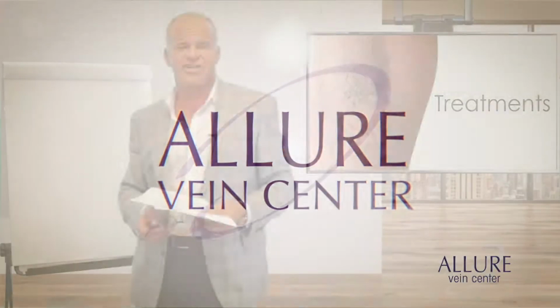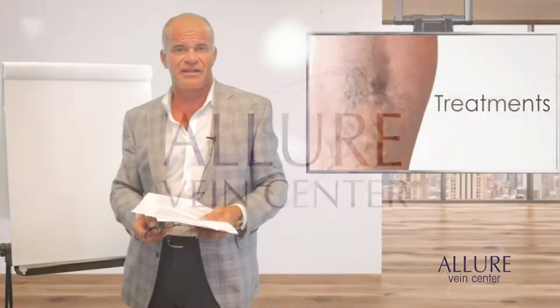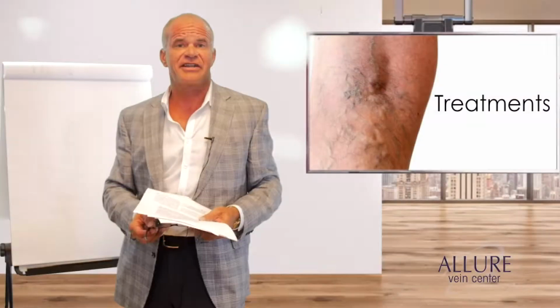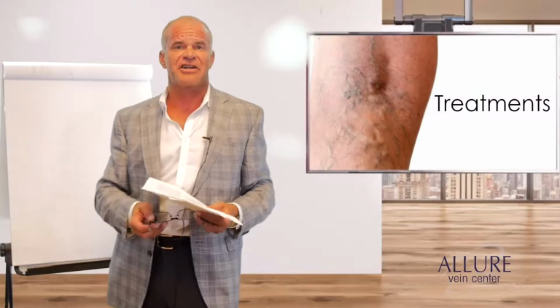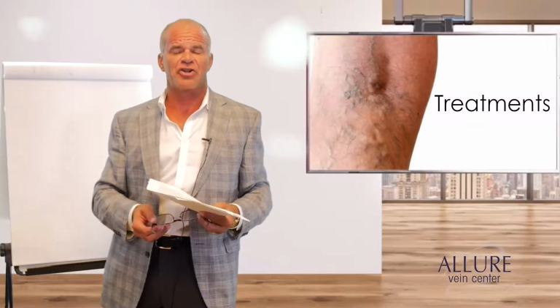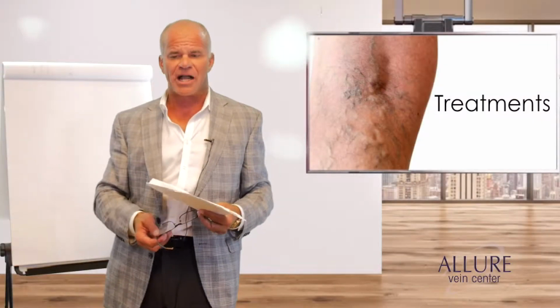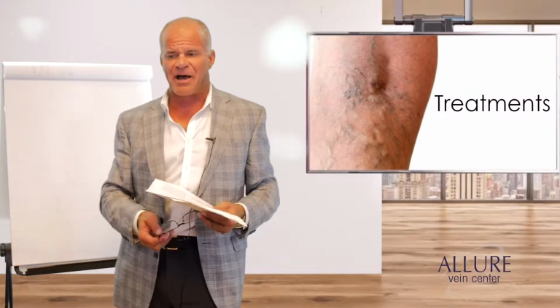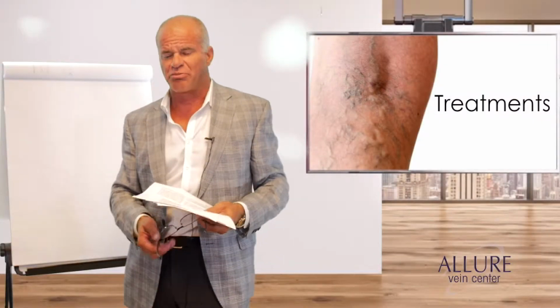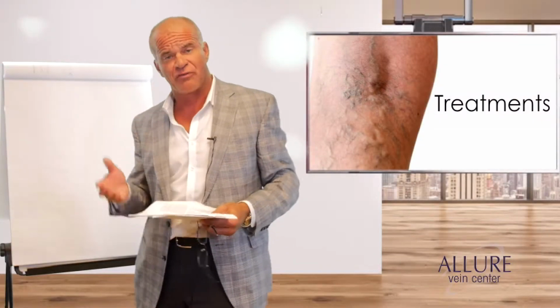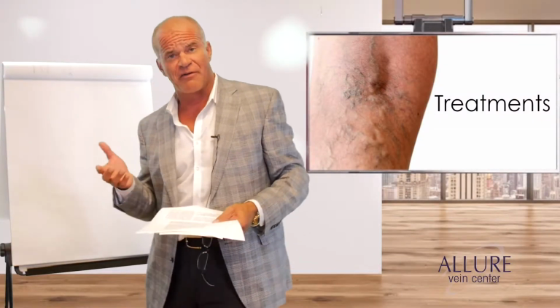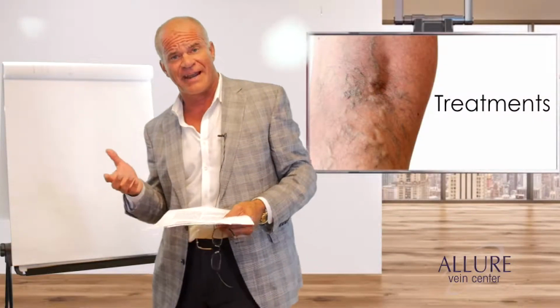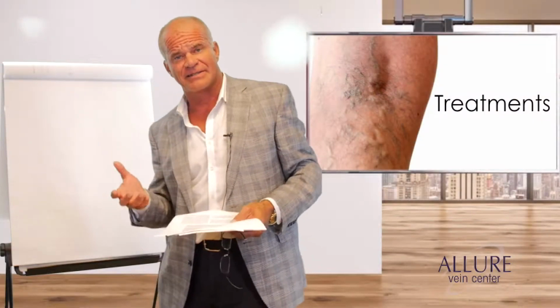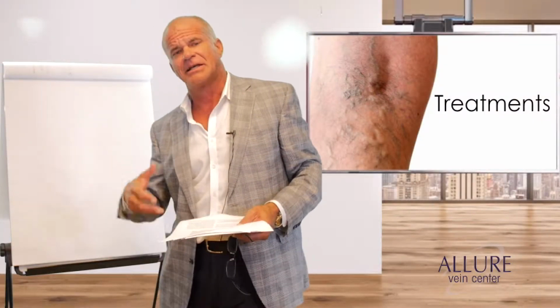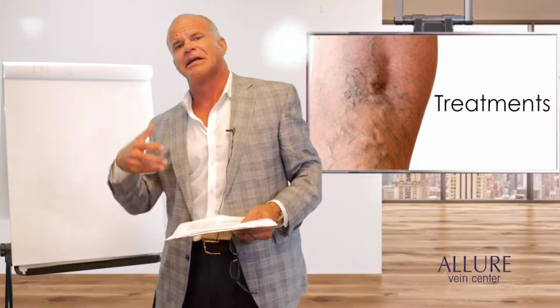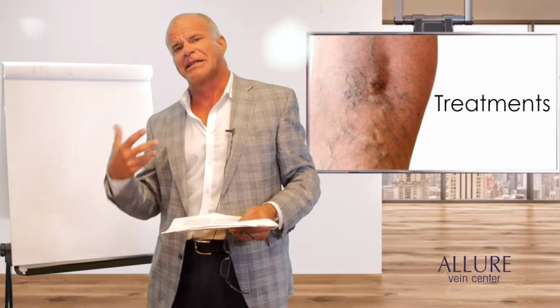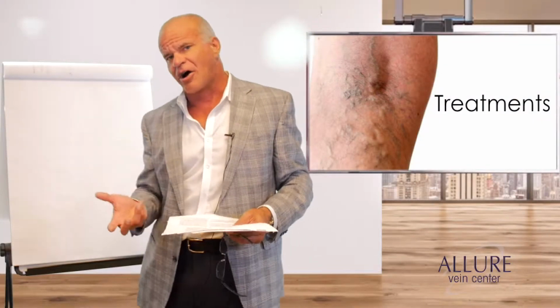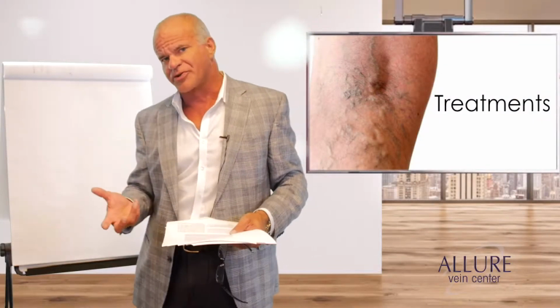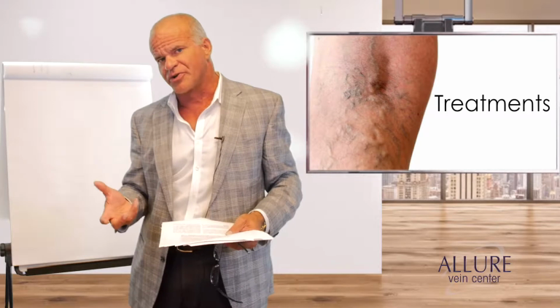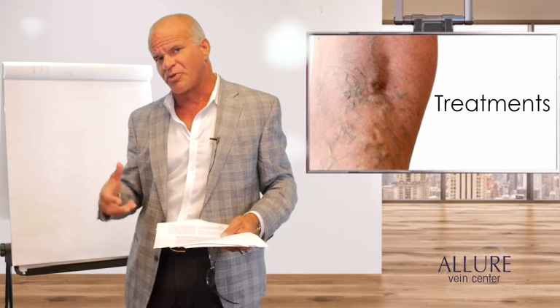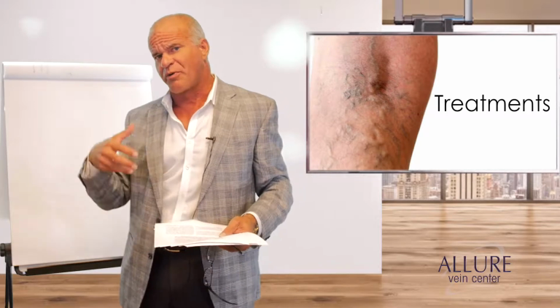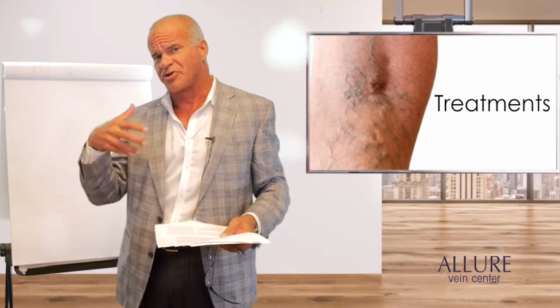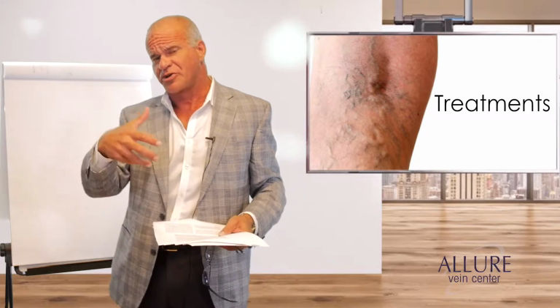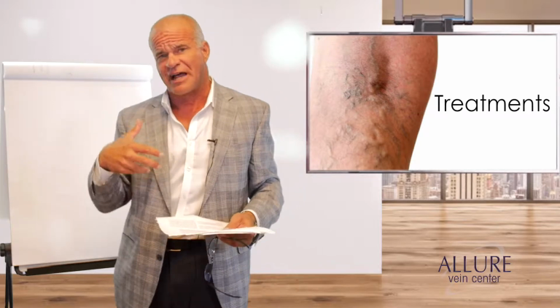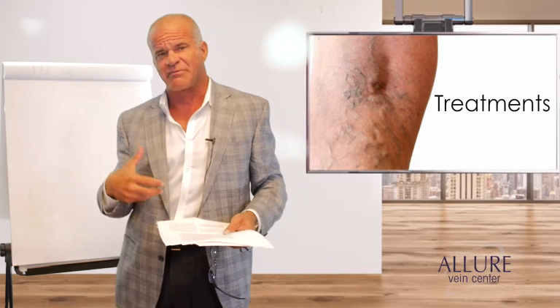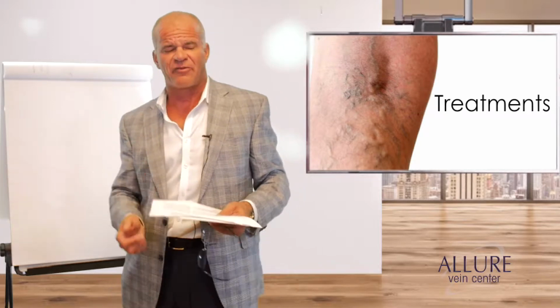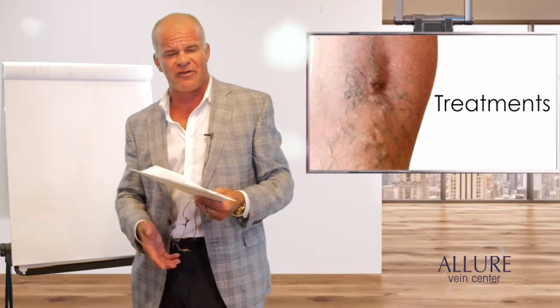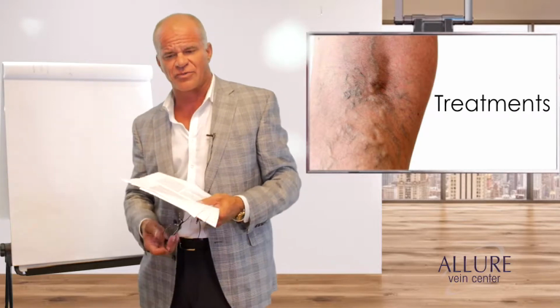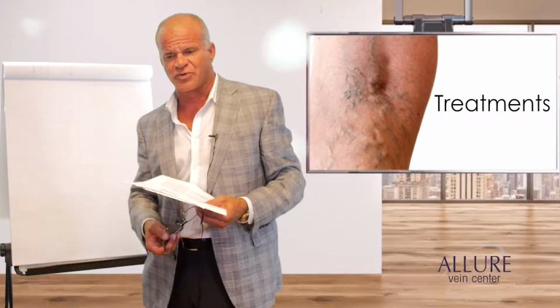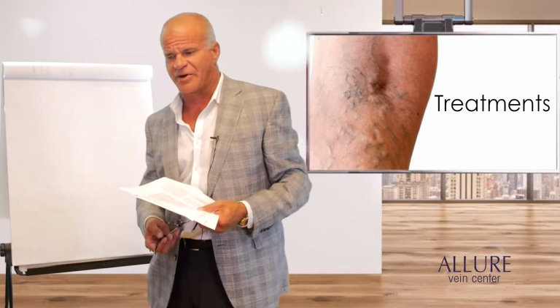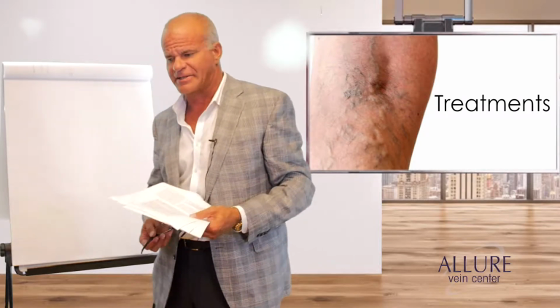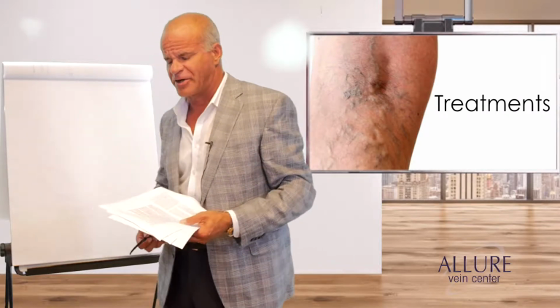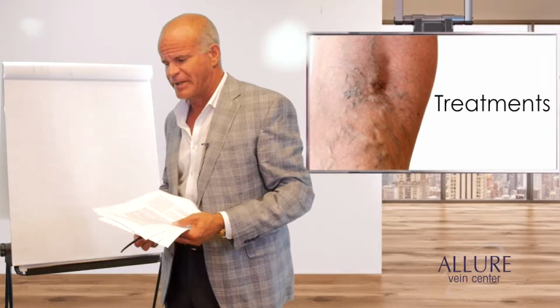In this section I'm going to talk about perforator veins, leg ulcers, when we should and should not treat perforator veins, and which ones are necessary to treat.